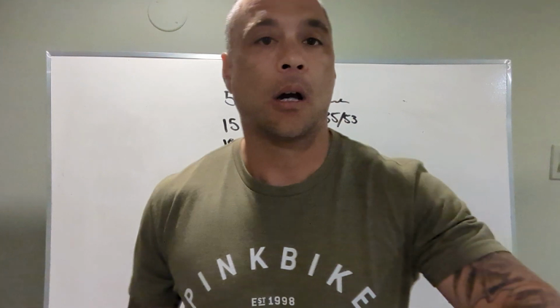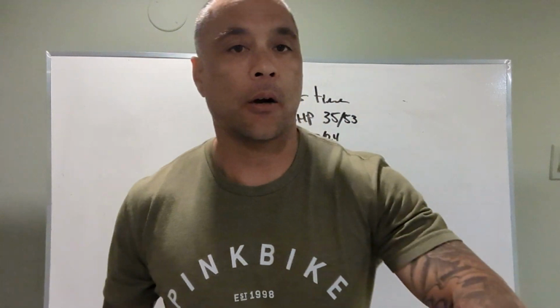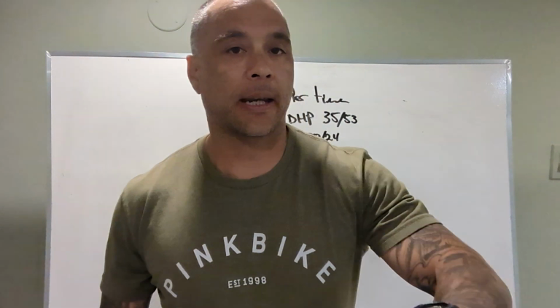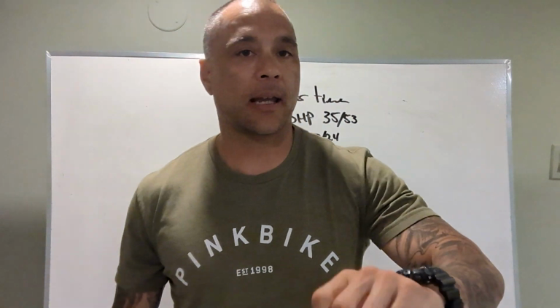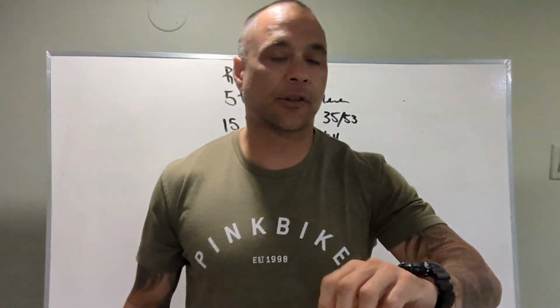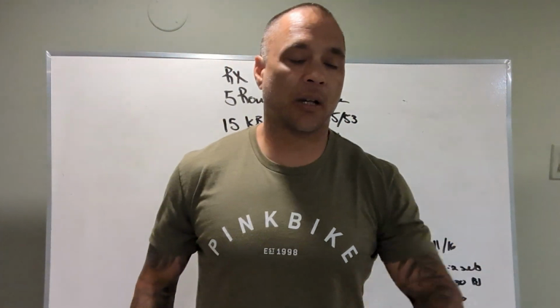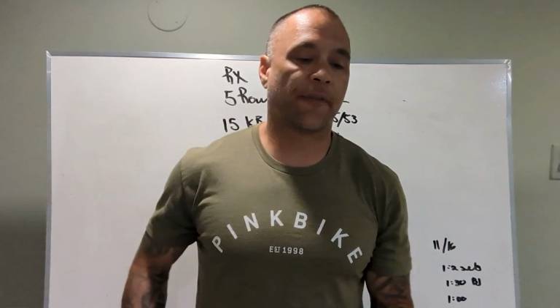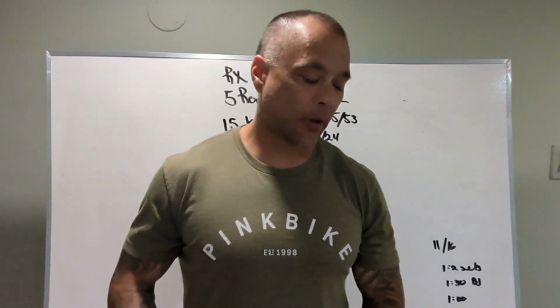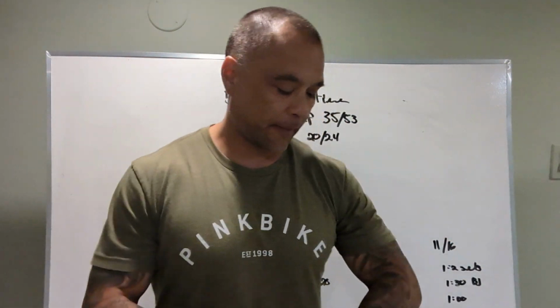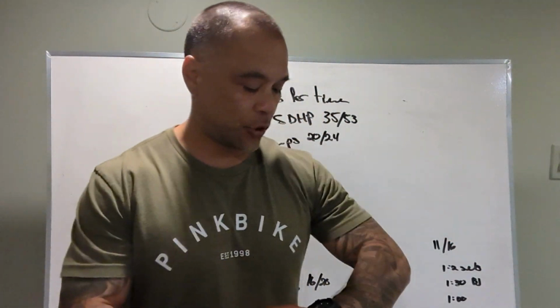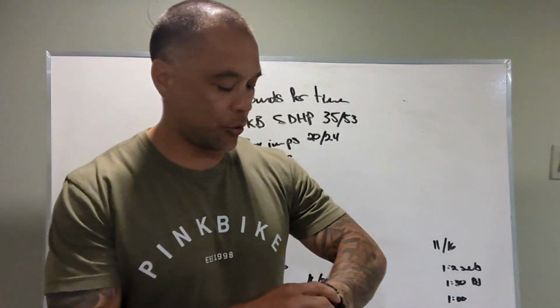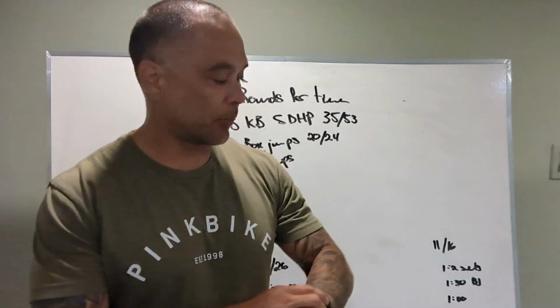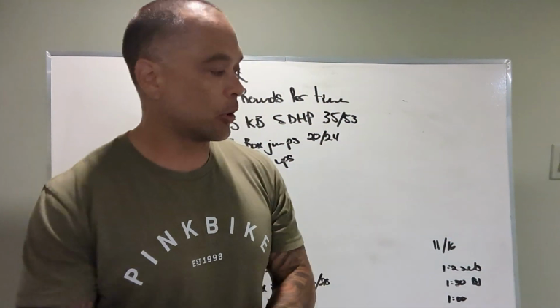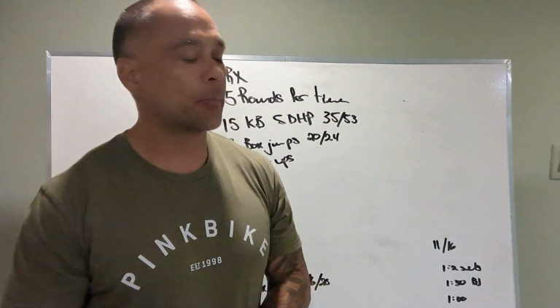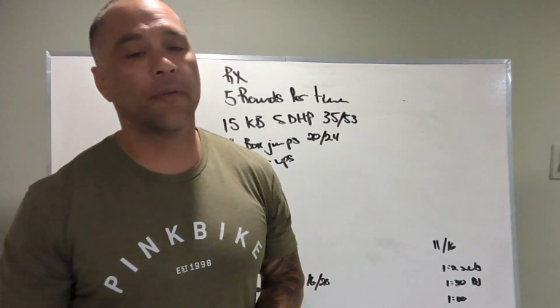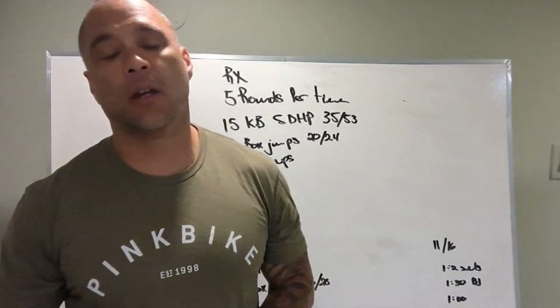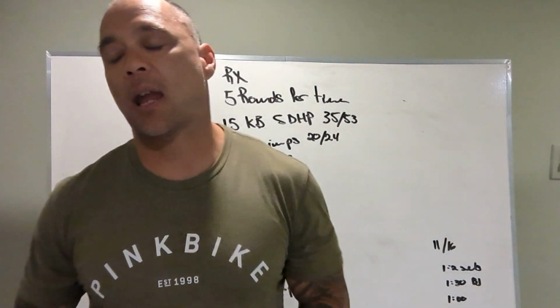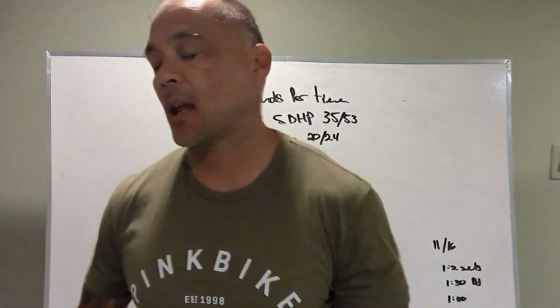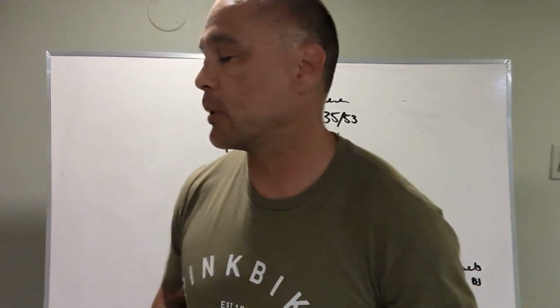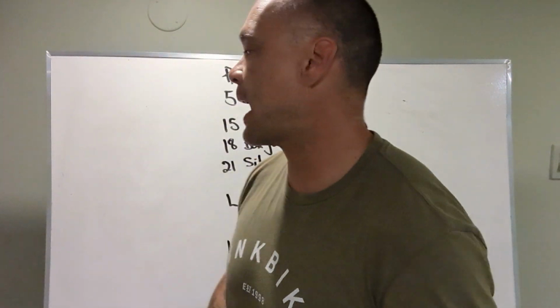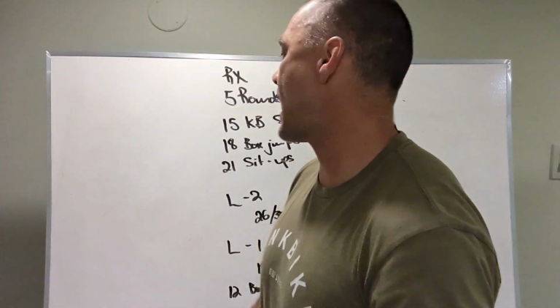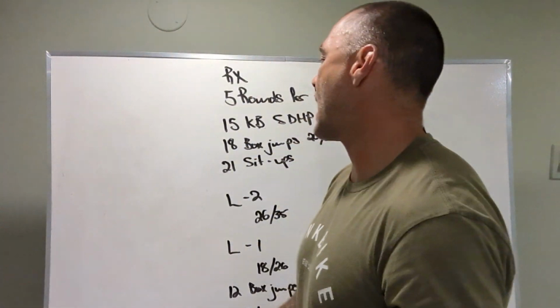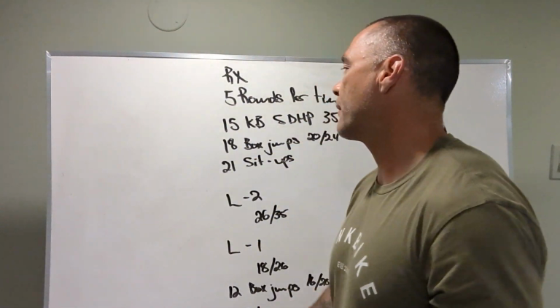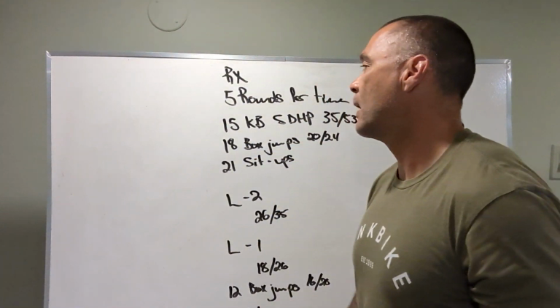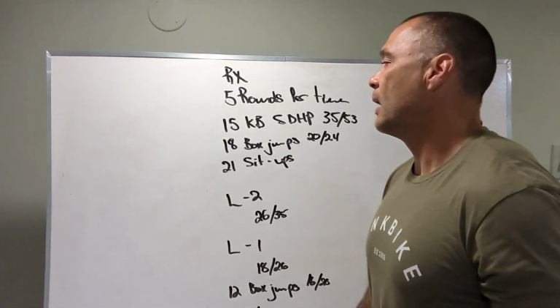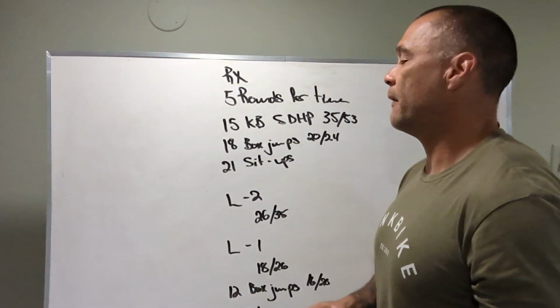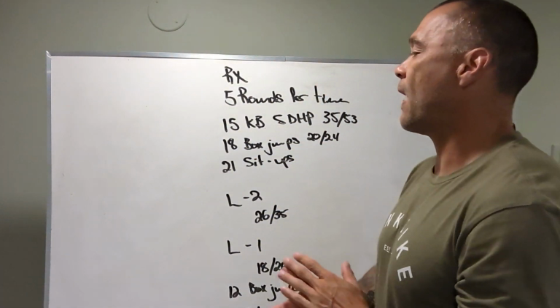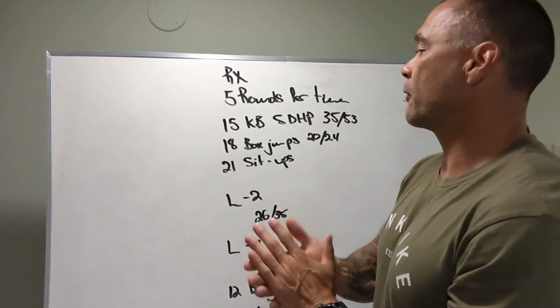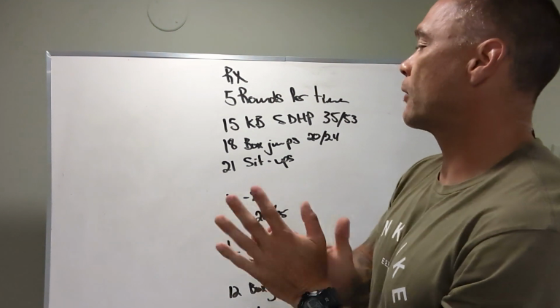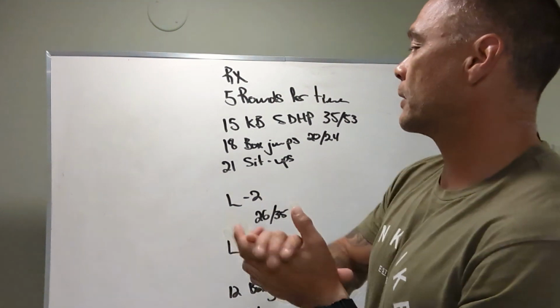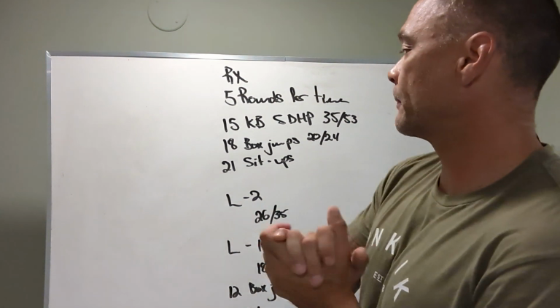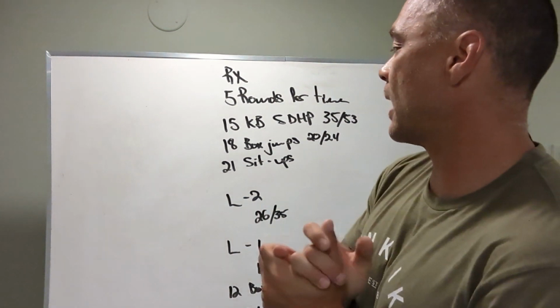All right guys, June 24th board briefing, and we have a five-rounder.